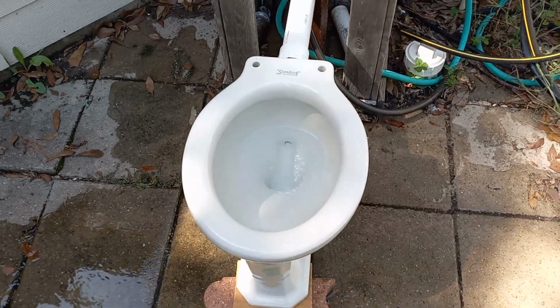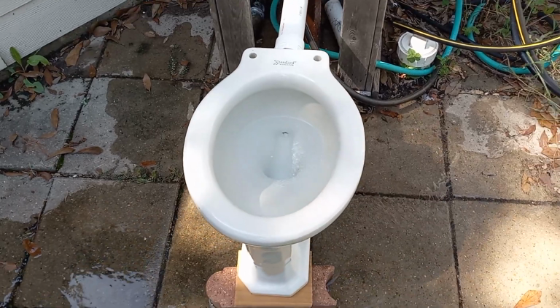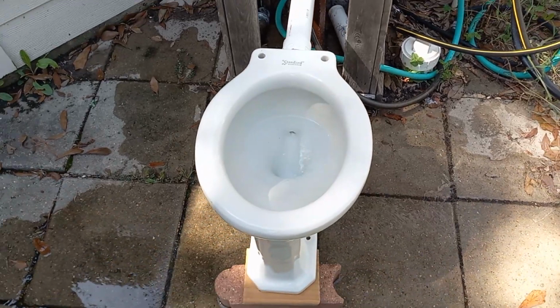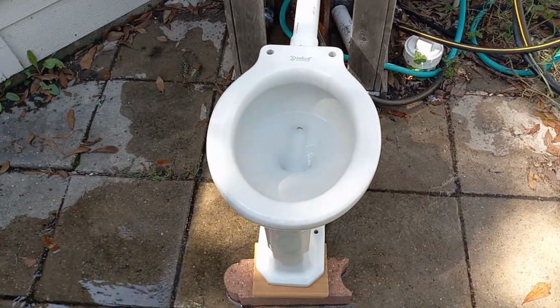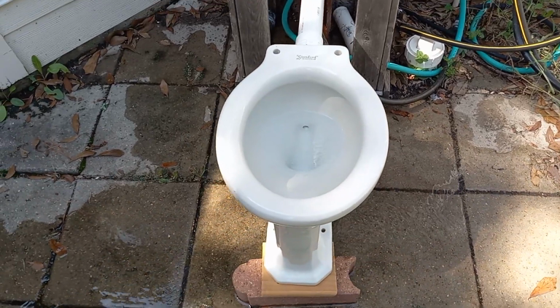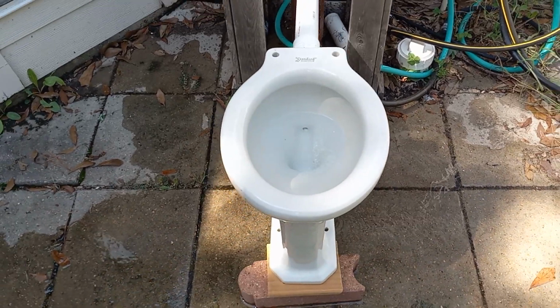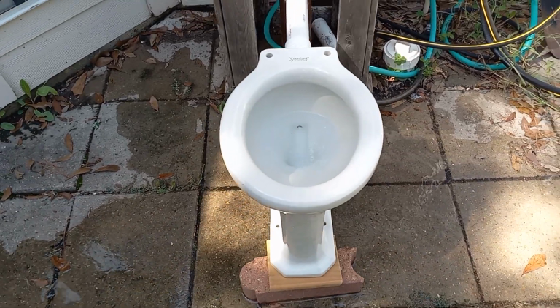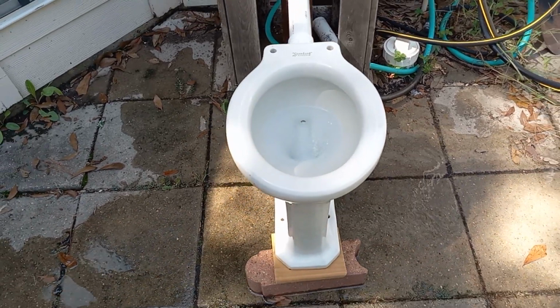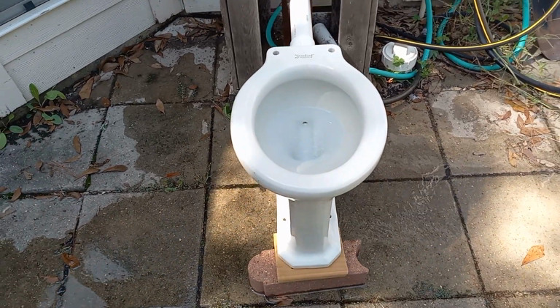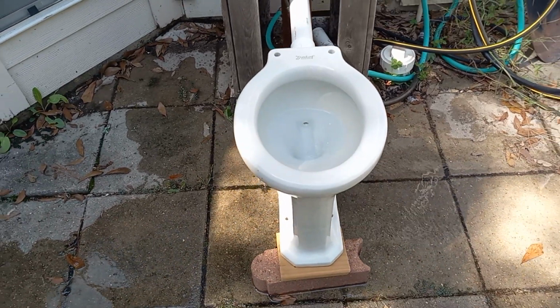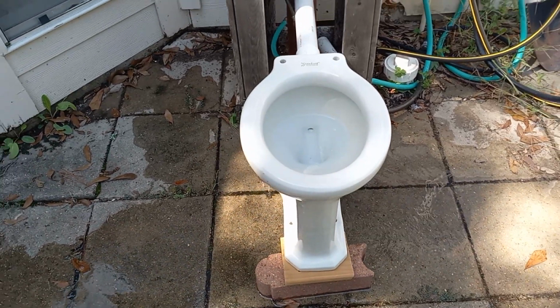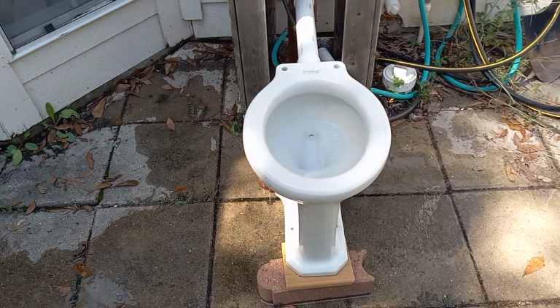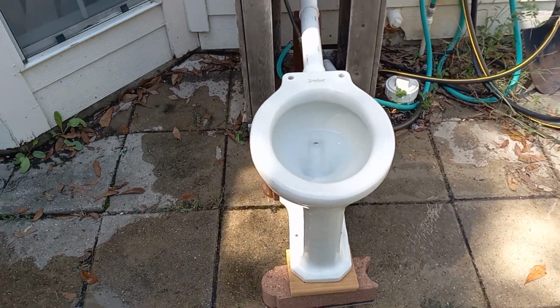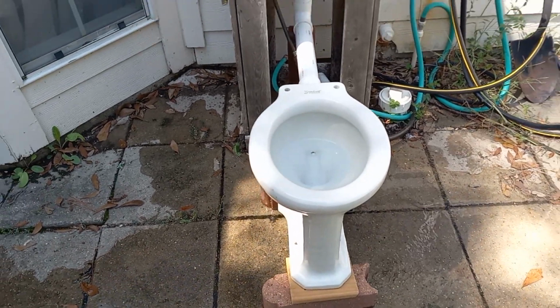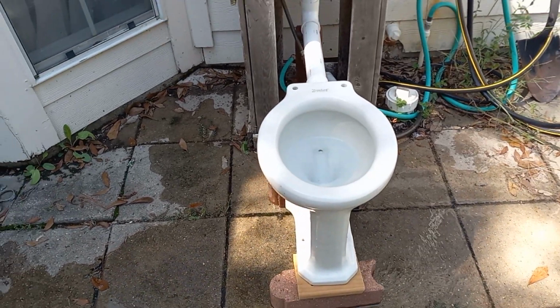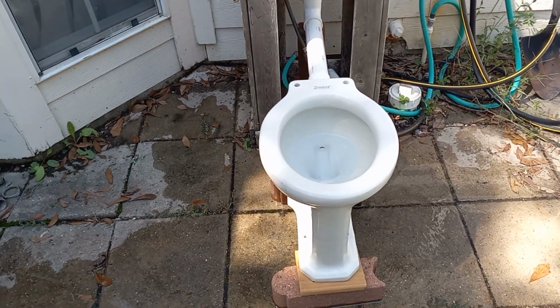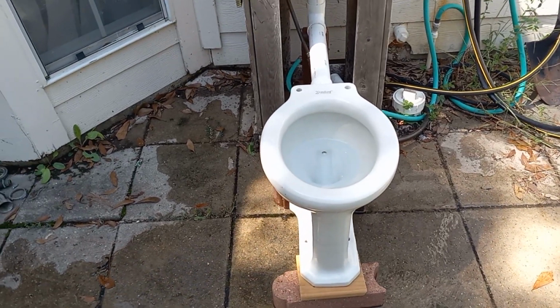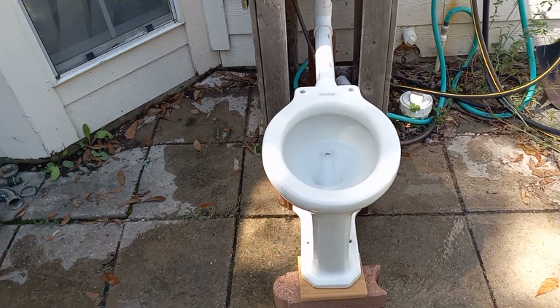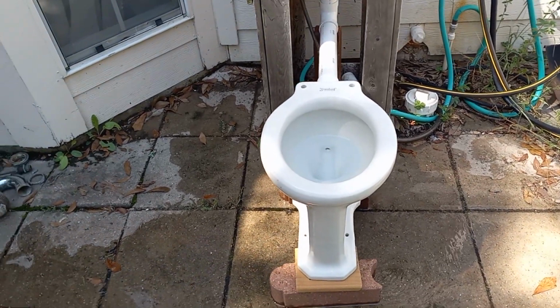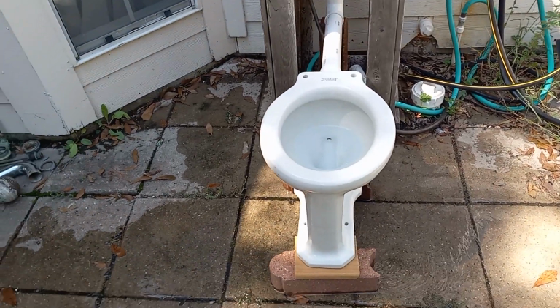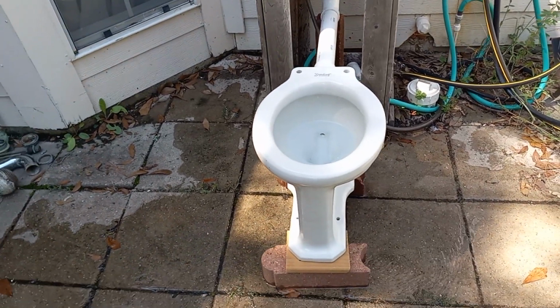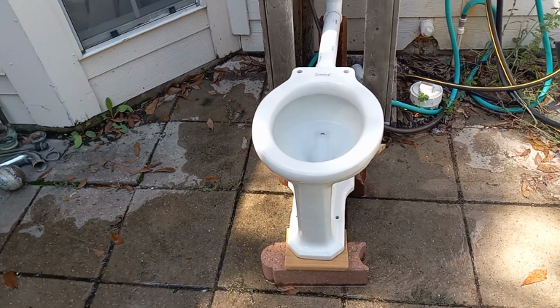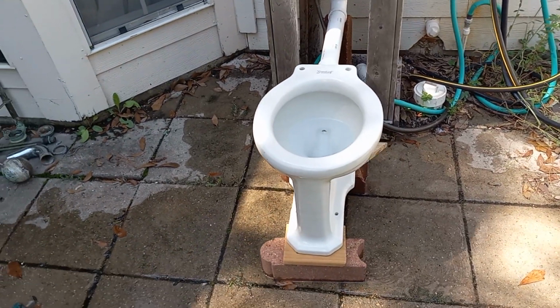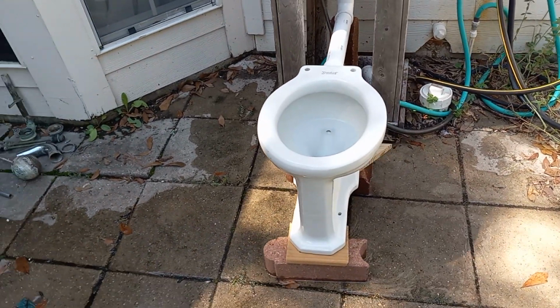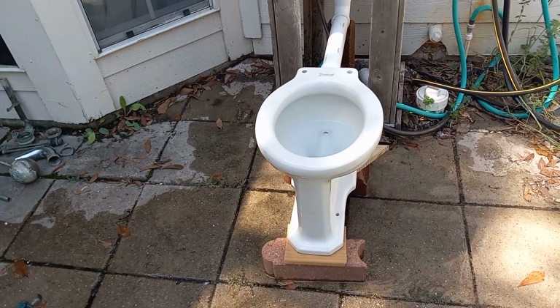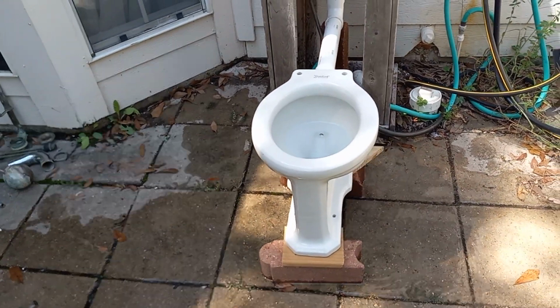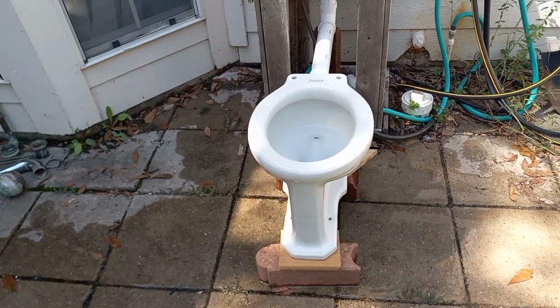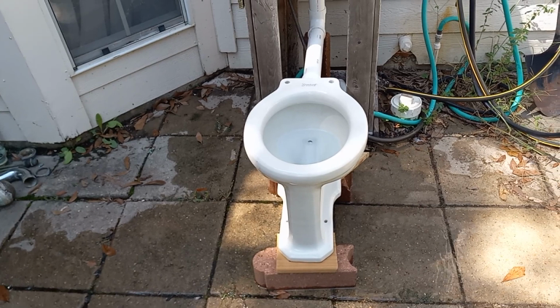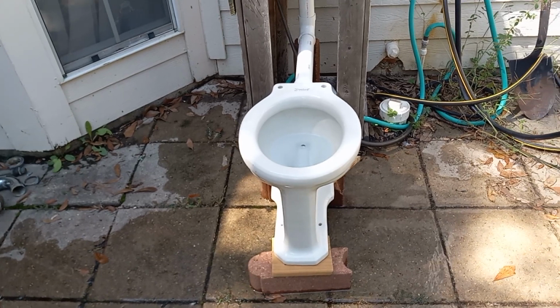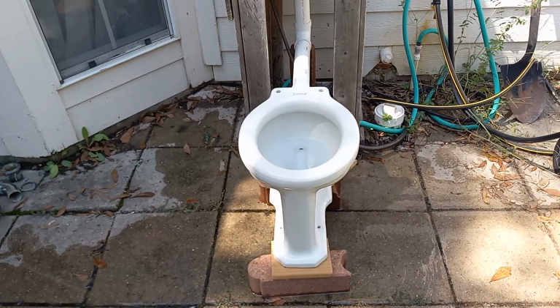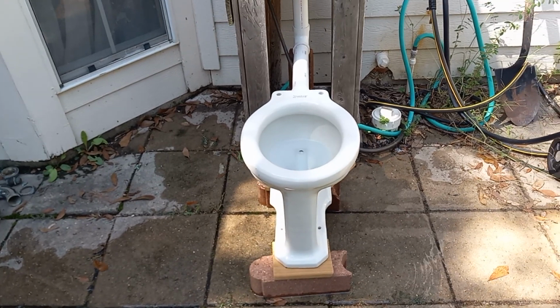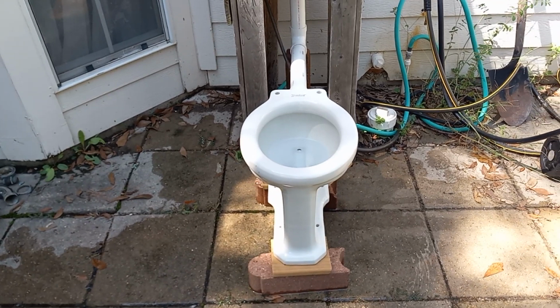This is one of my favorite toilets. I absolutely love it and I've been wanting a Modernus for a long time.